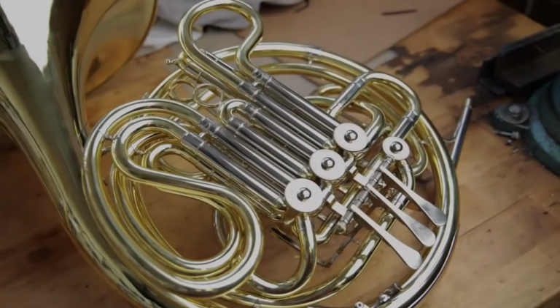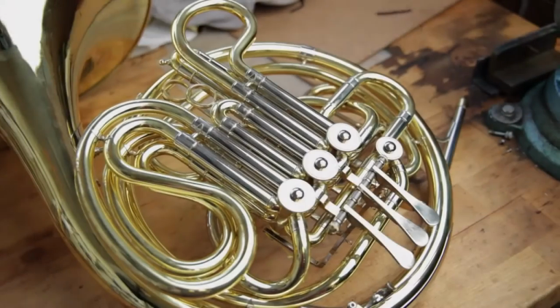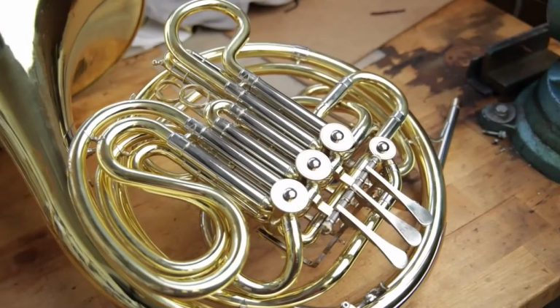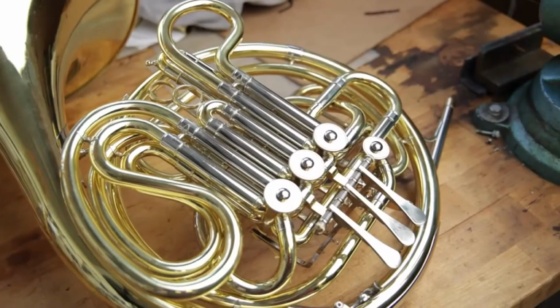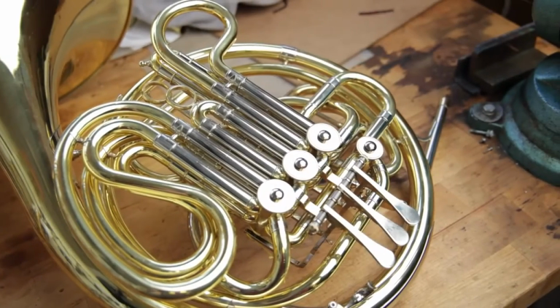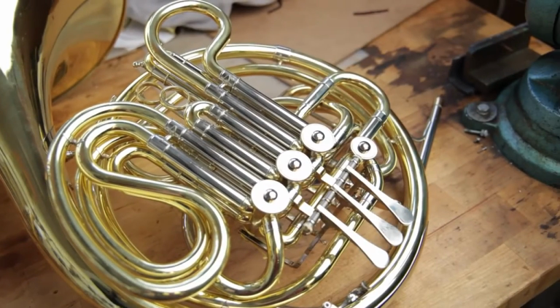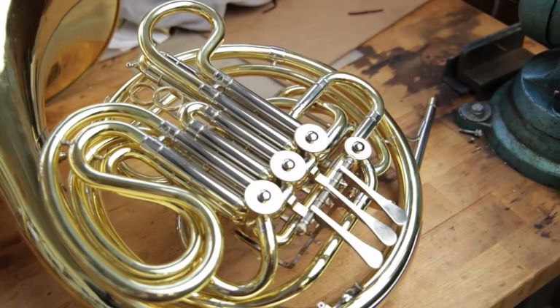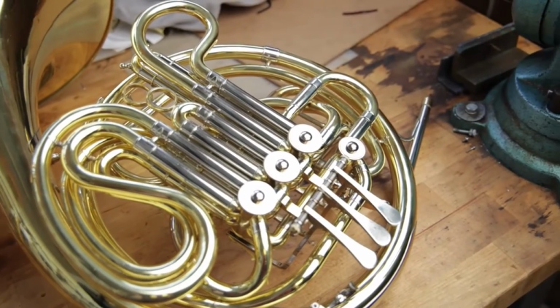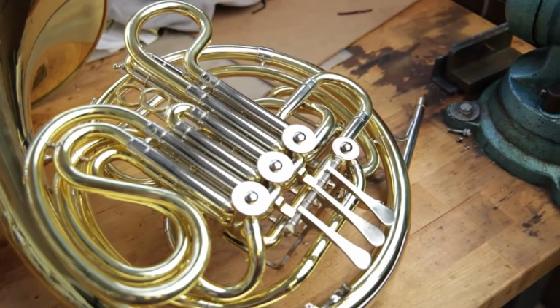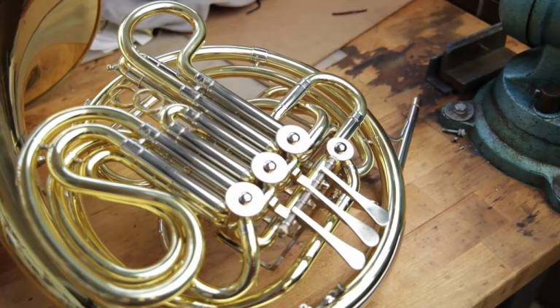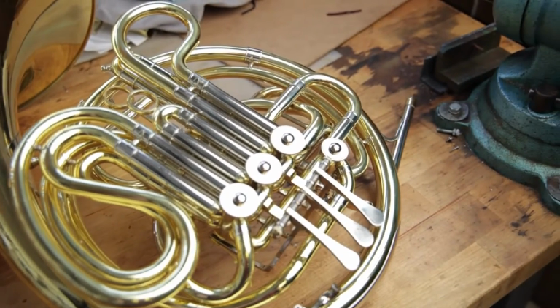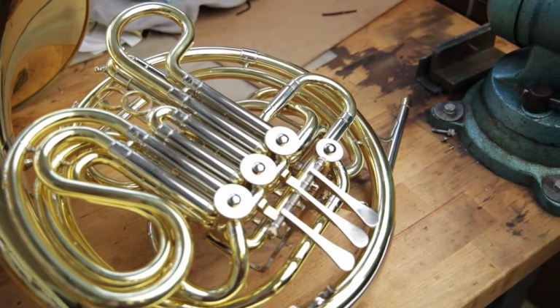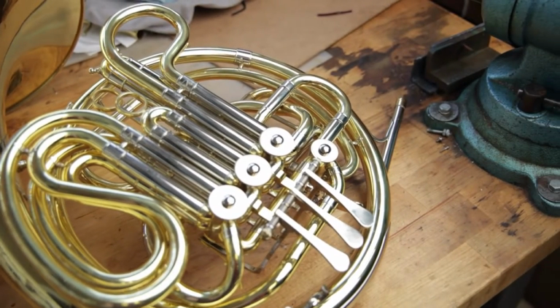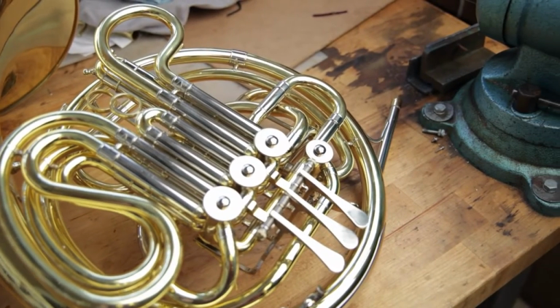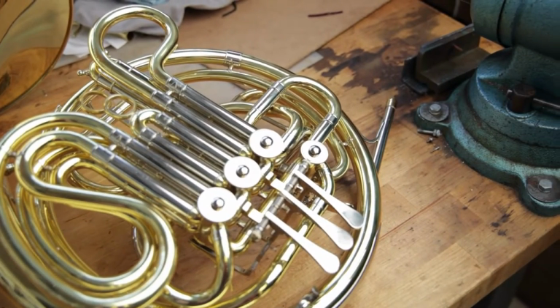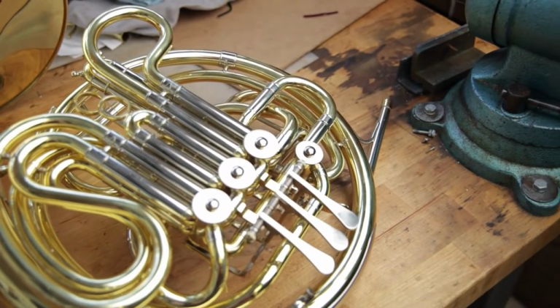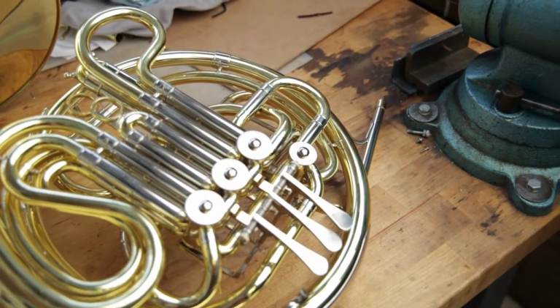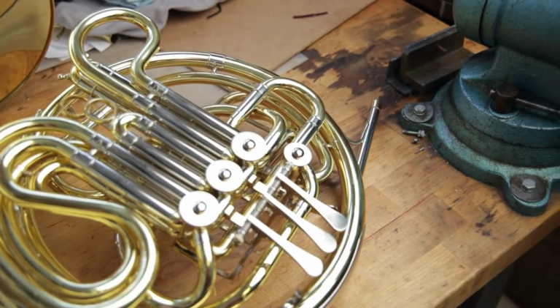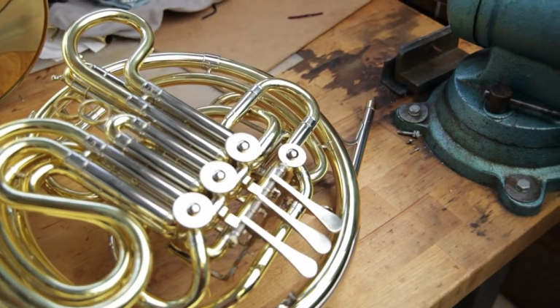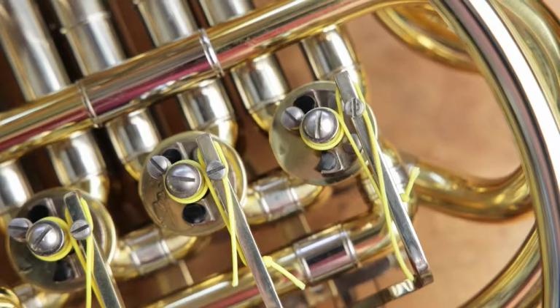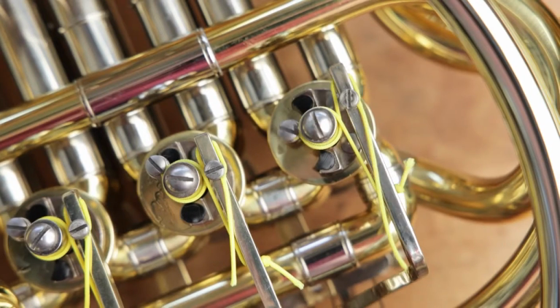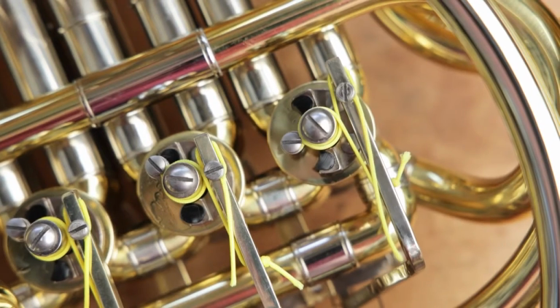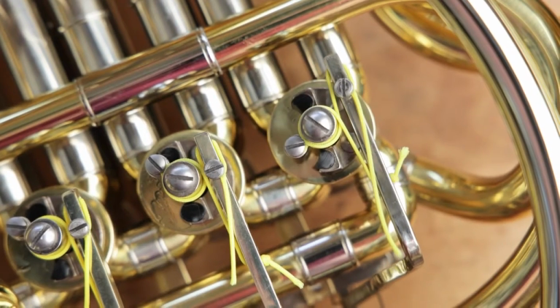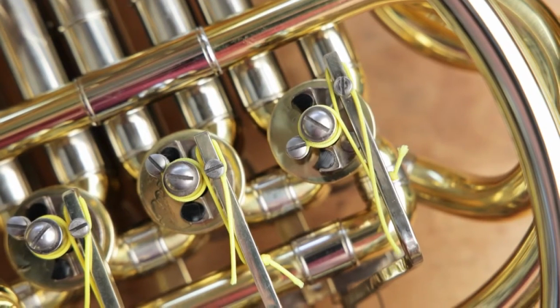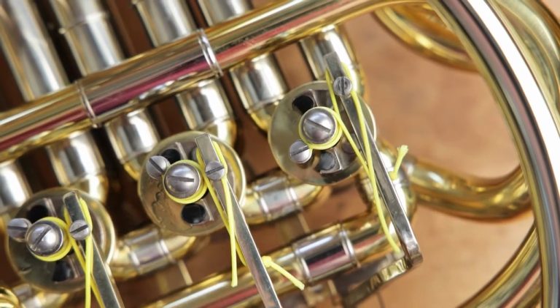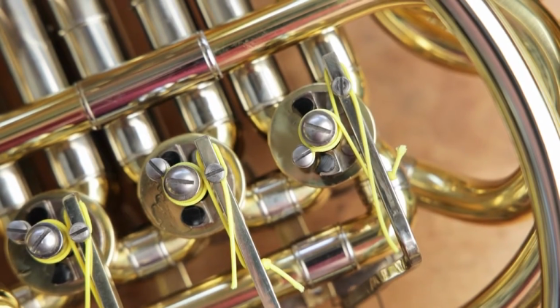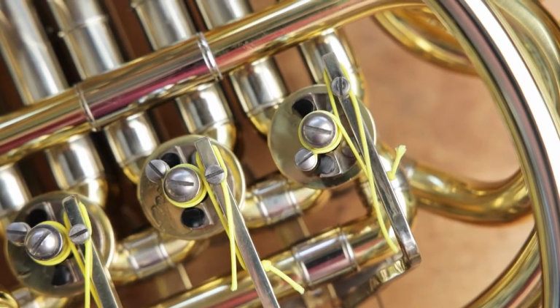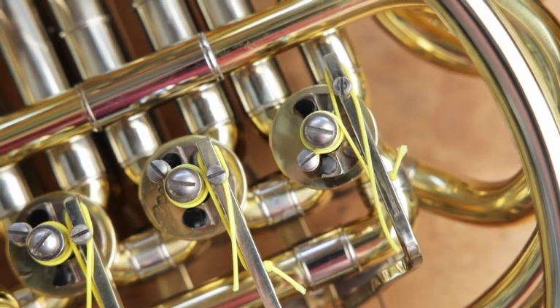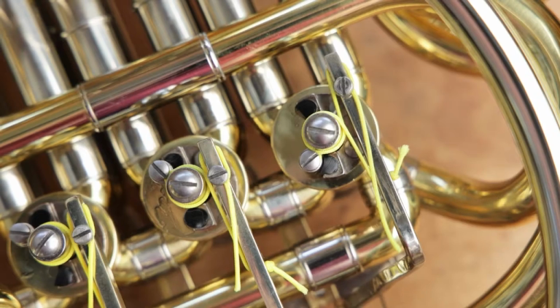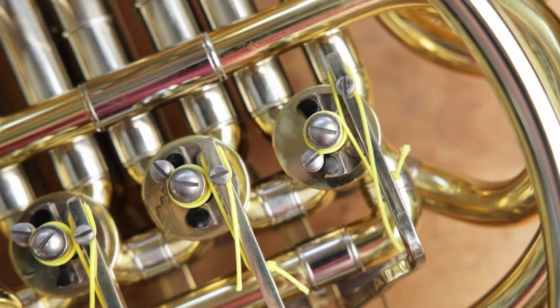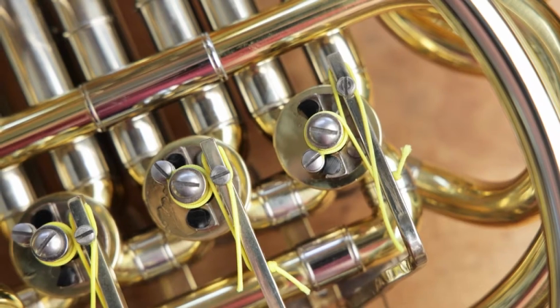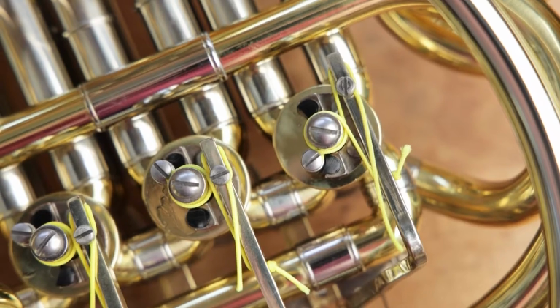Welcome to AMRO Music. Today we're going to learn how to restring and adjust a standard French horn rotor.